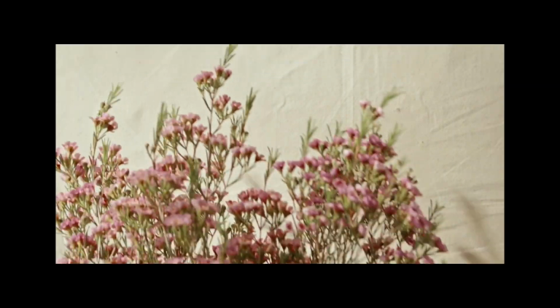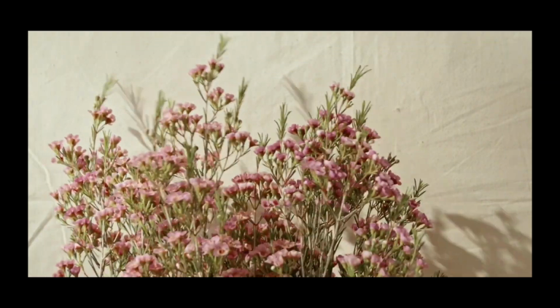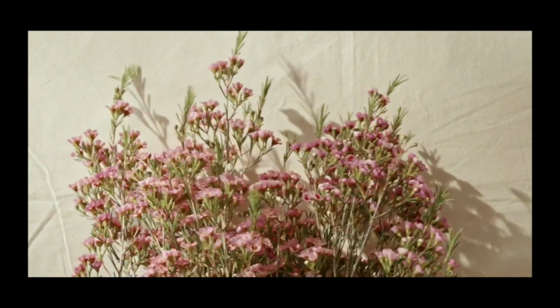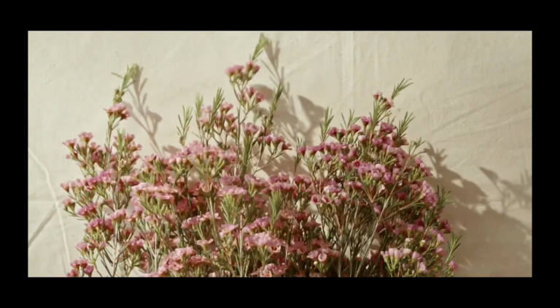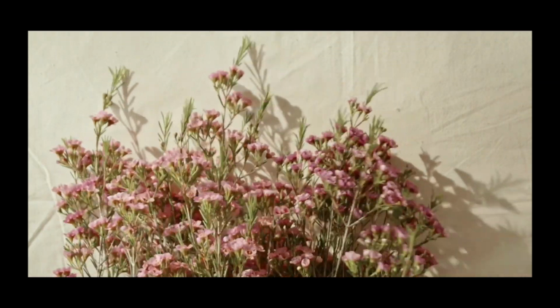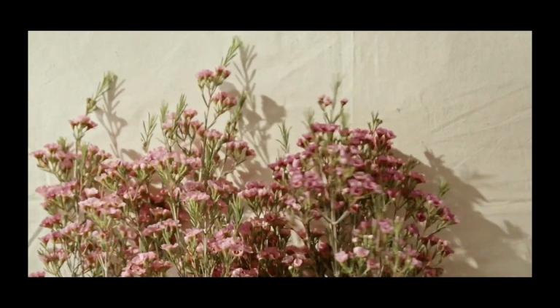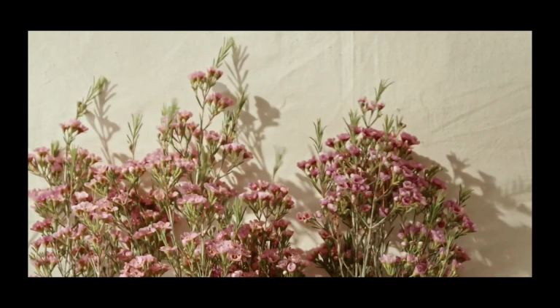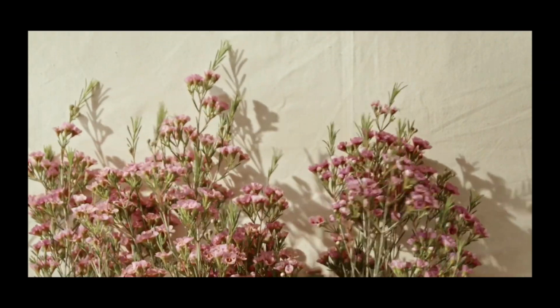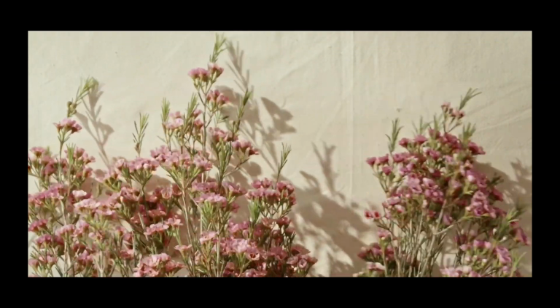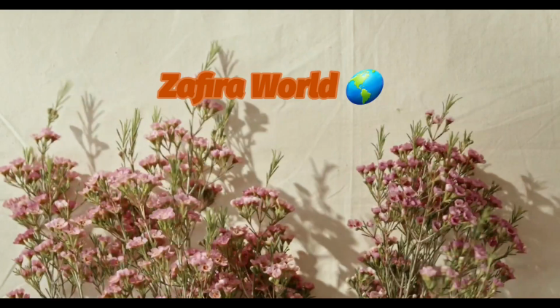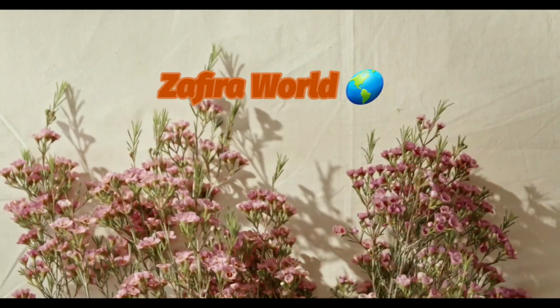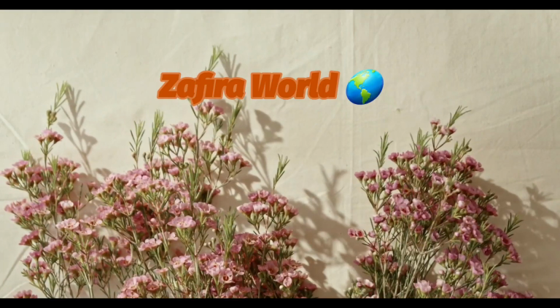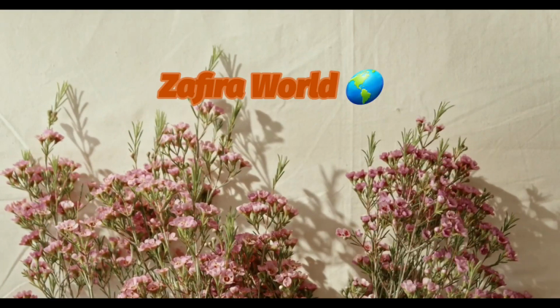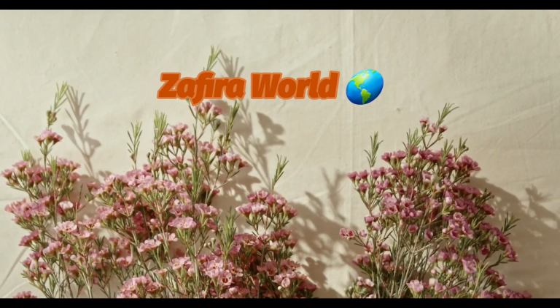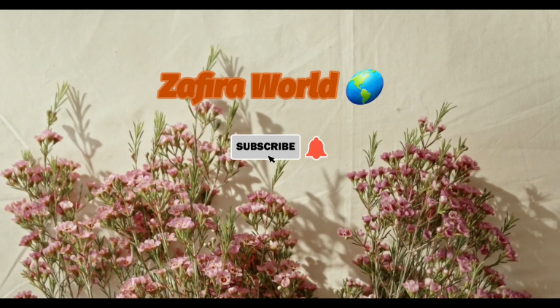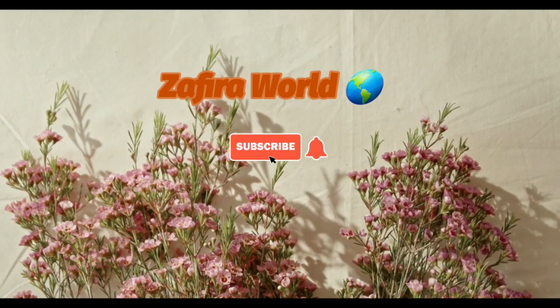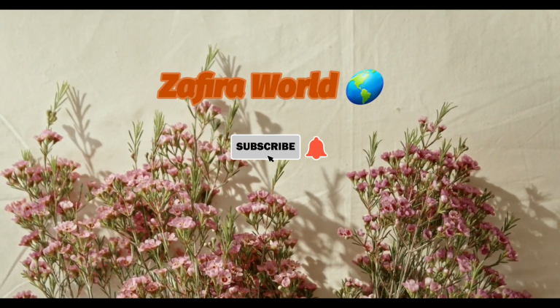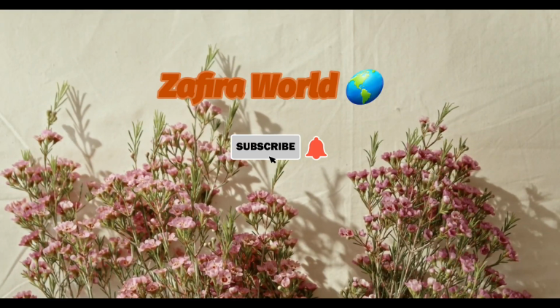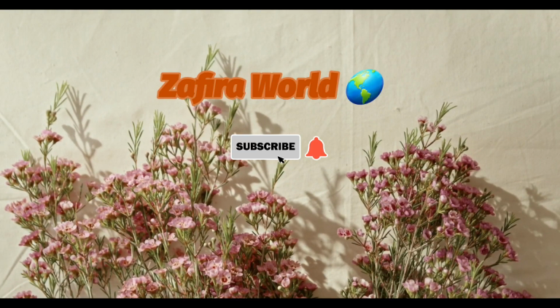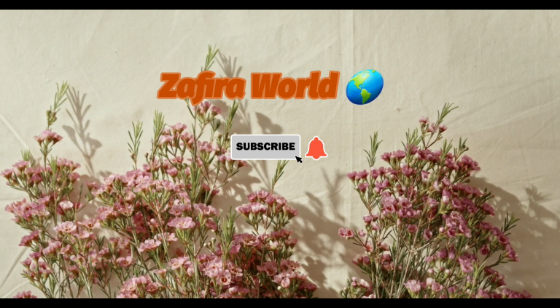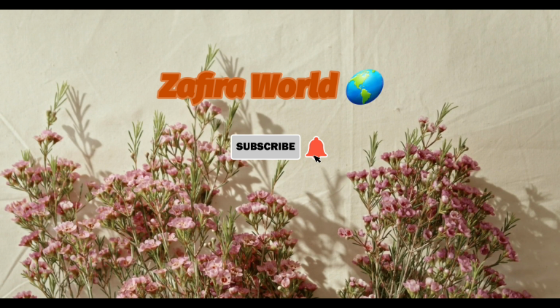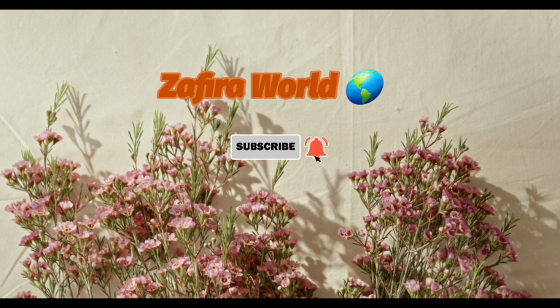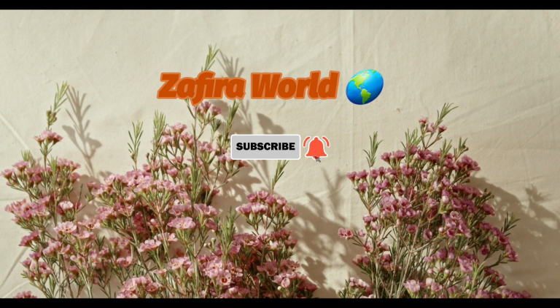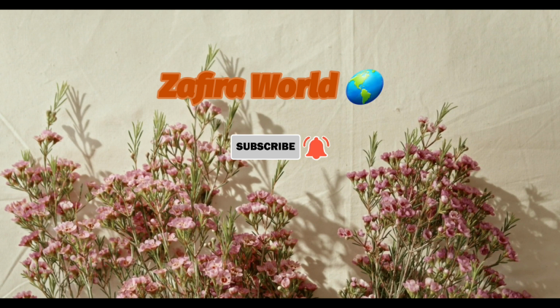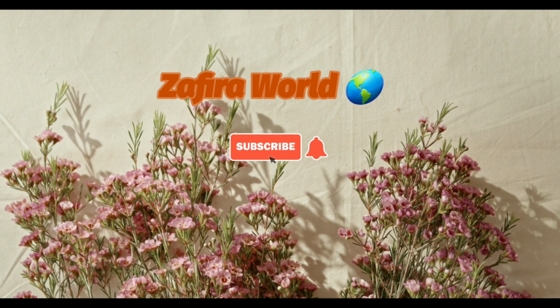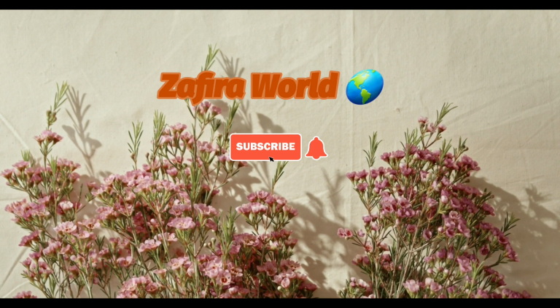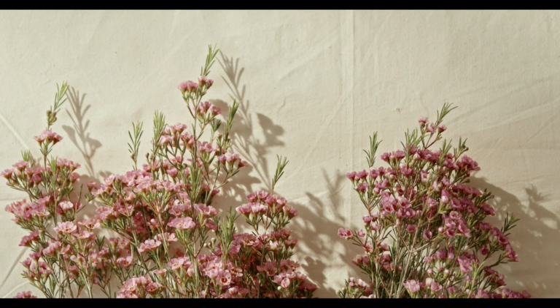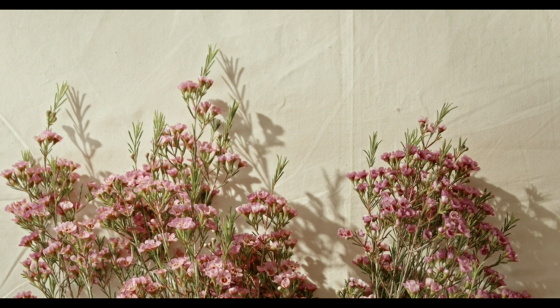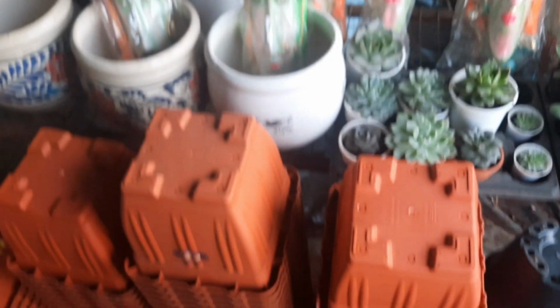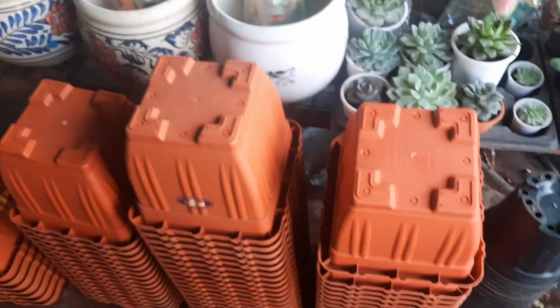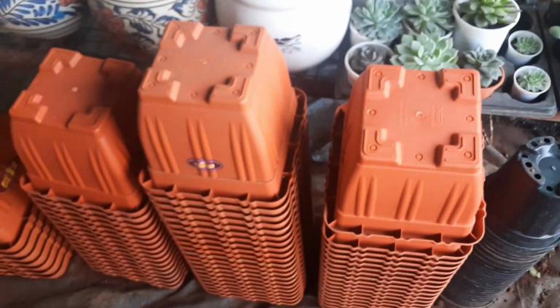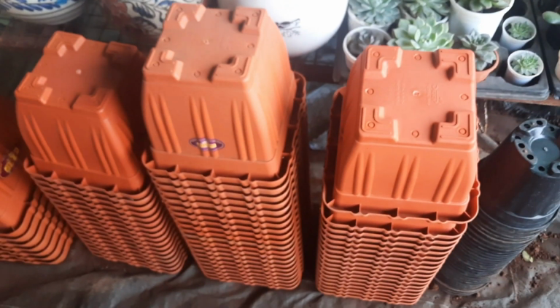Hi friends and welcome back to my YouTube channel Safi Davult. If you are new on my channel, please consider subscribing.